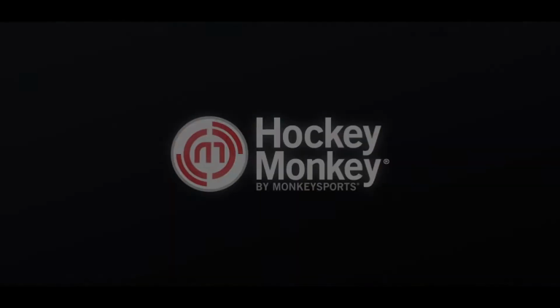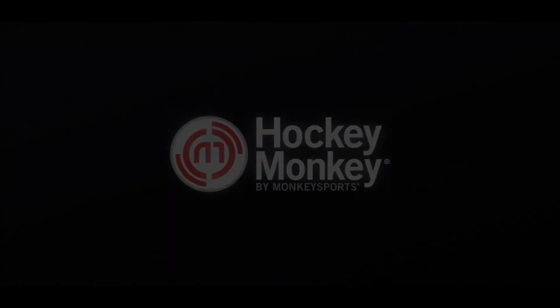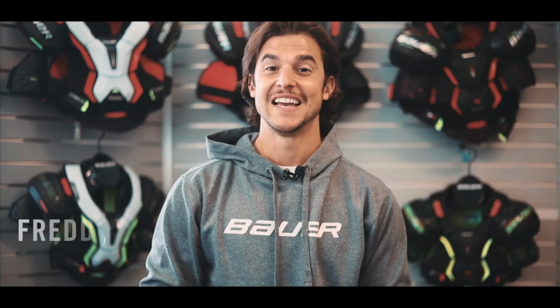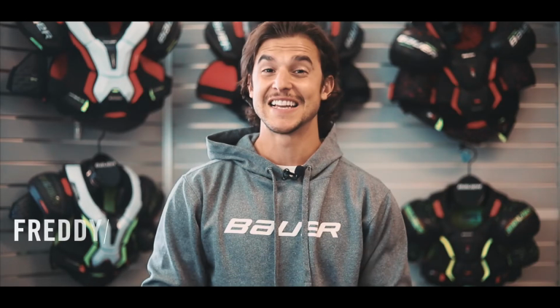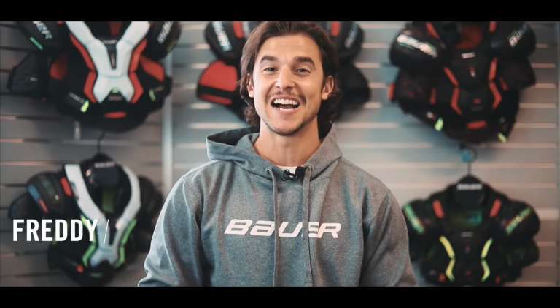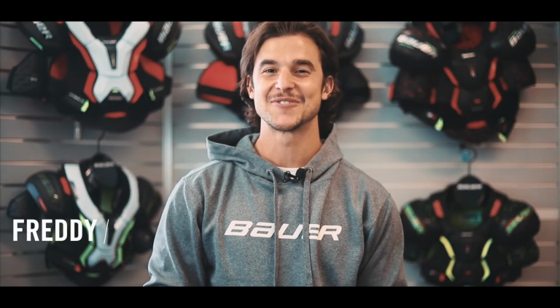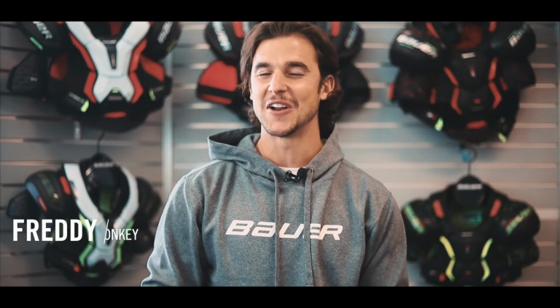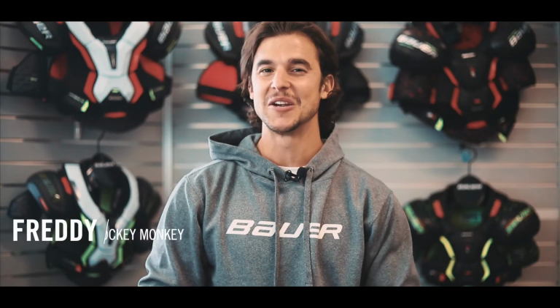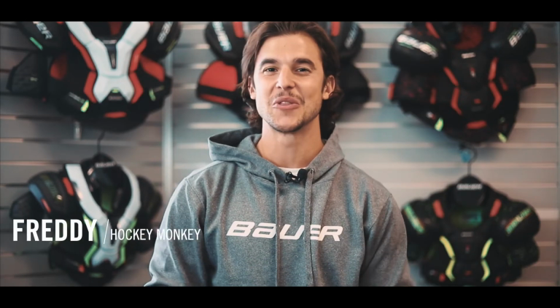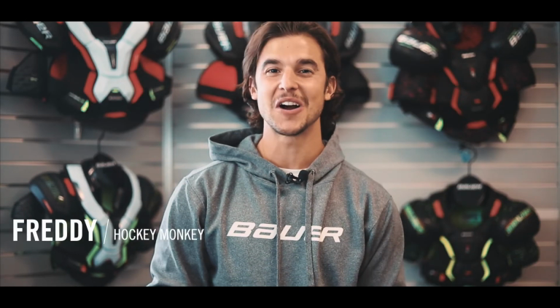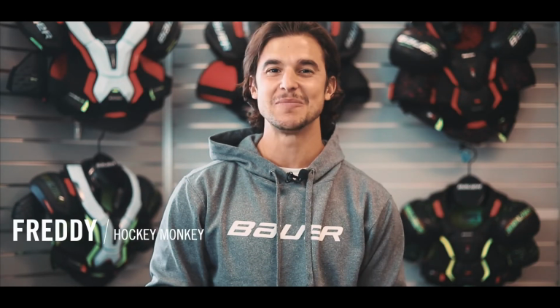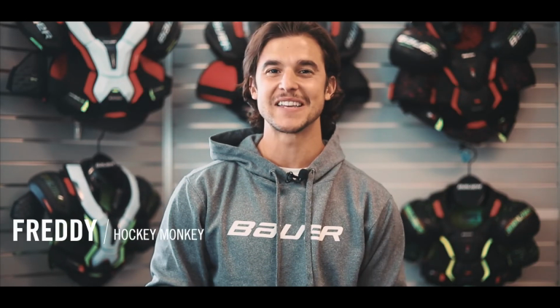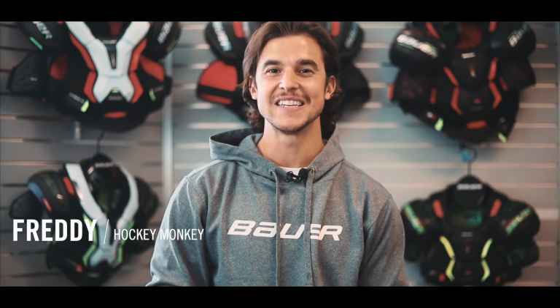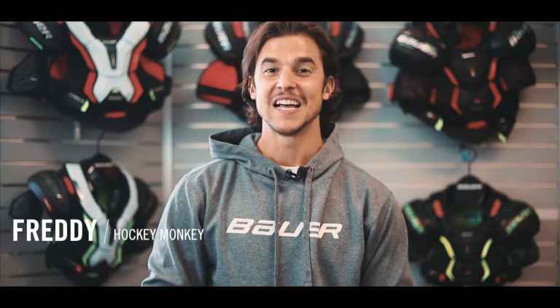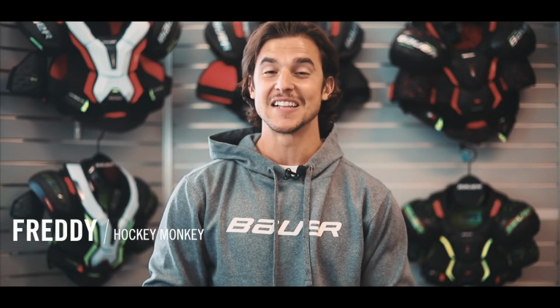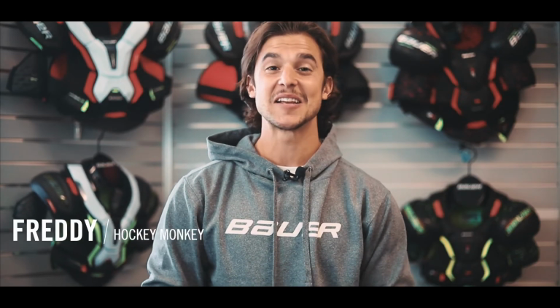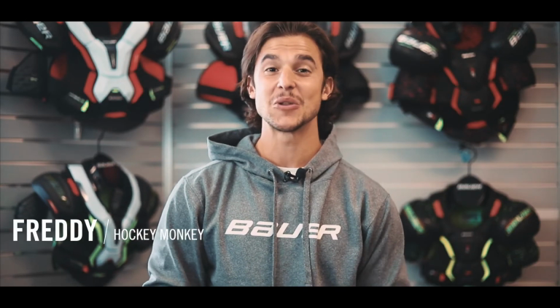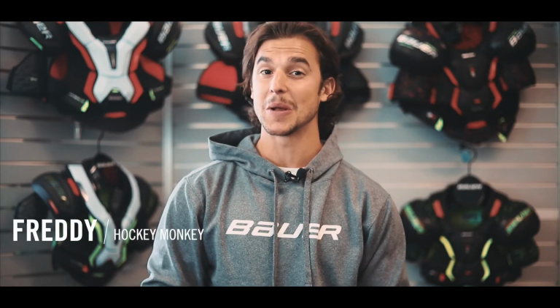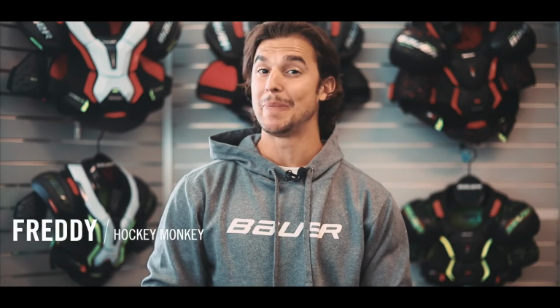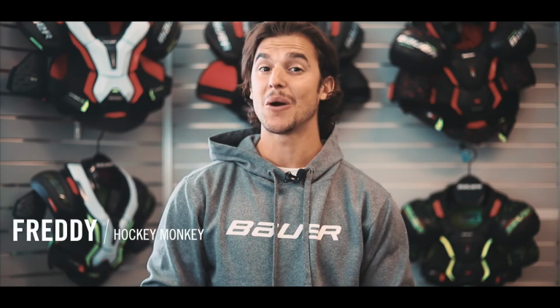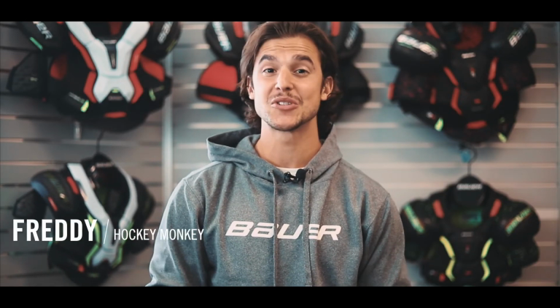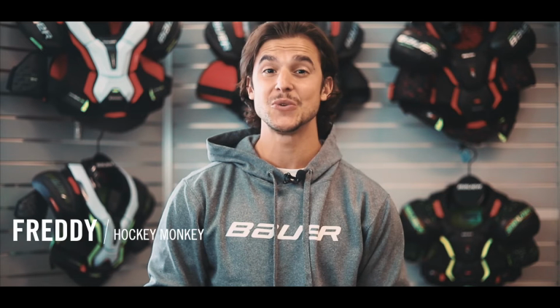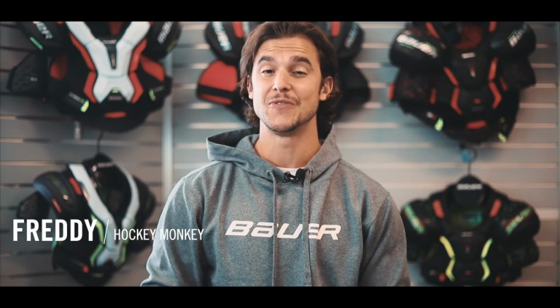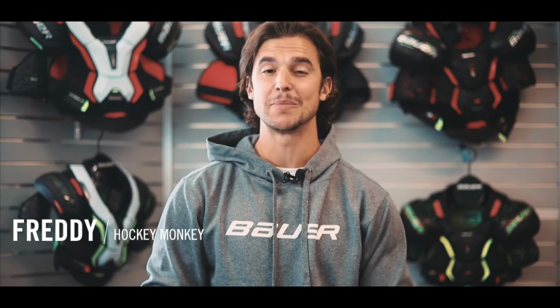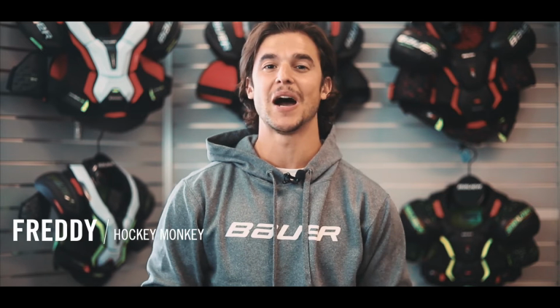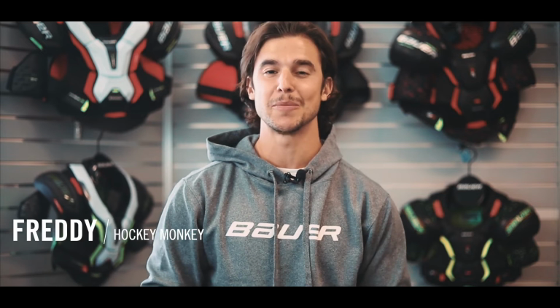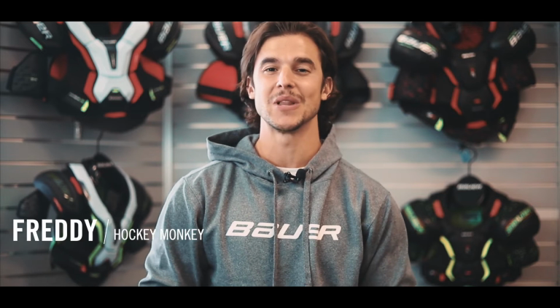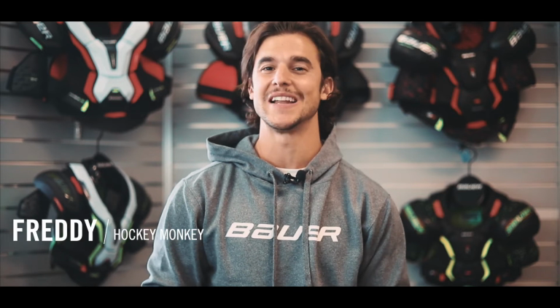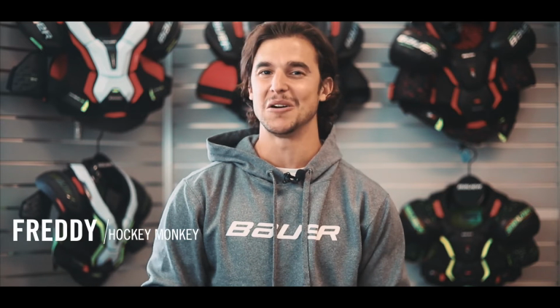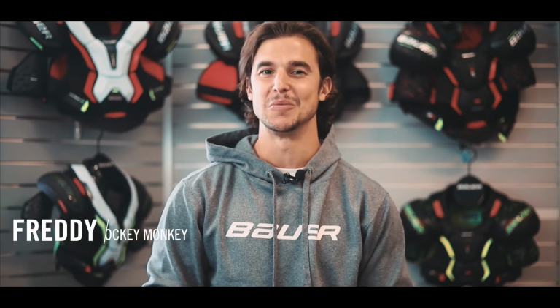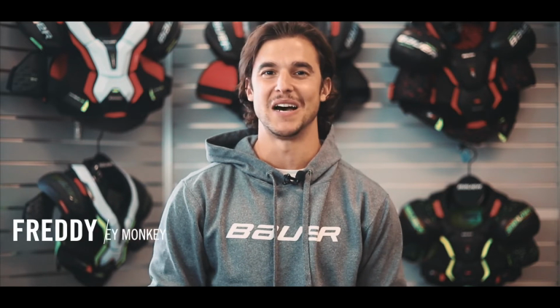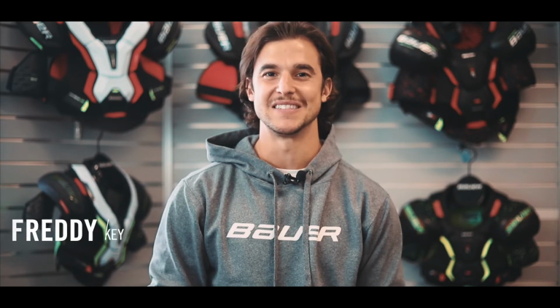Hey guys, Freddie here with Hockey Monkey. Let's take a look at Bauer's new Vapor Hyperlite elbow pads.